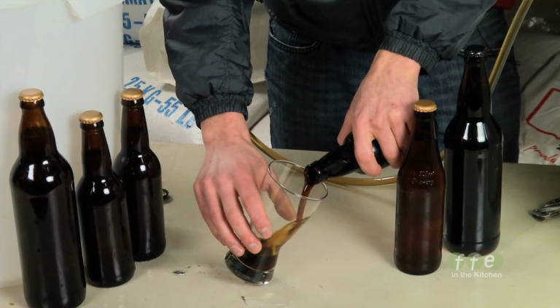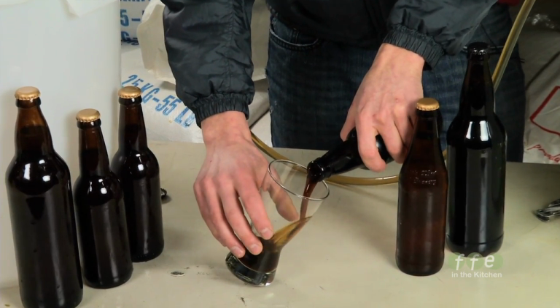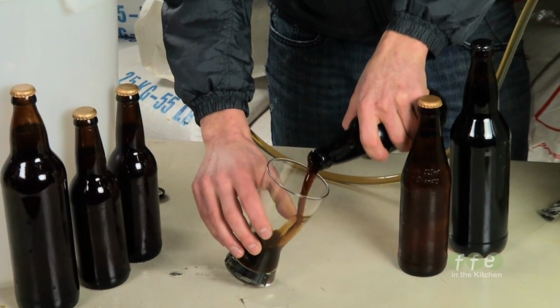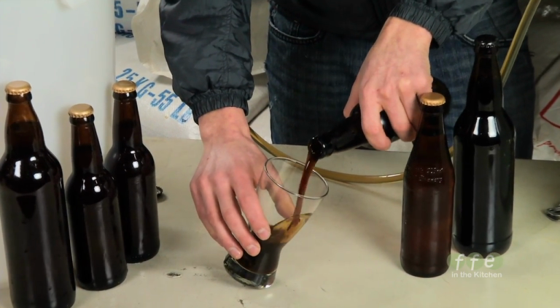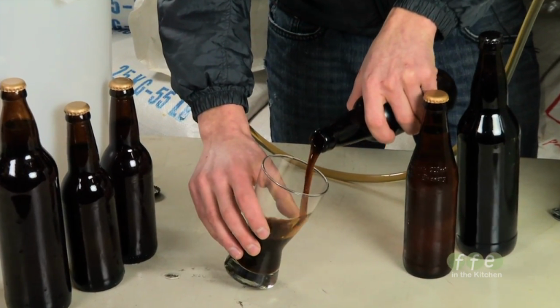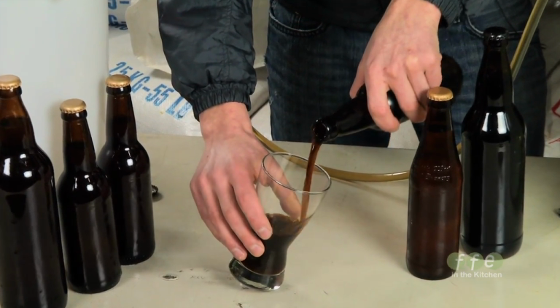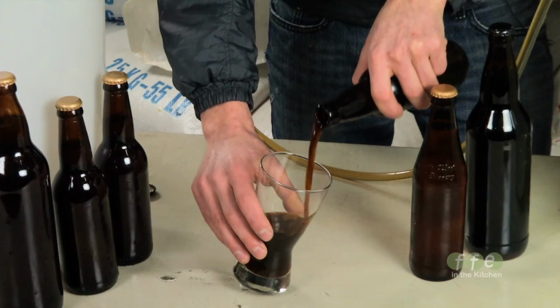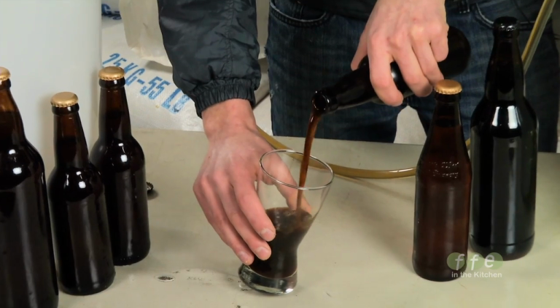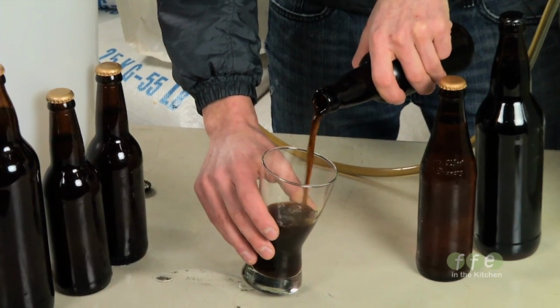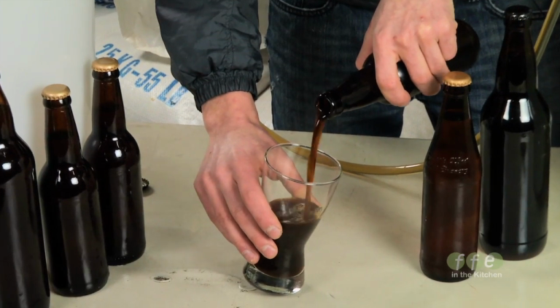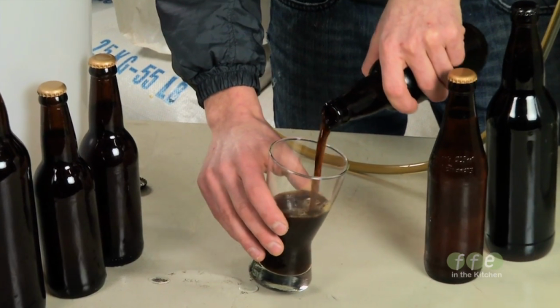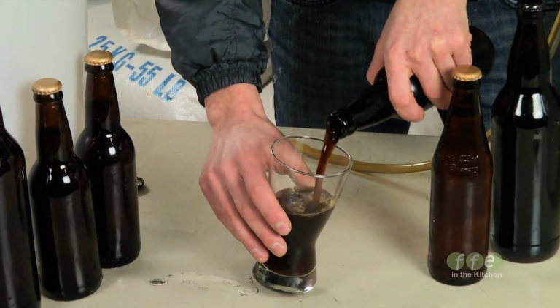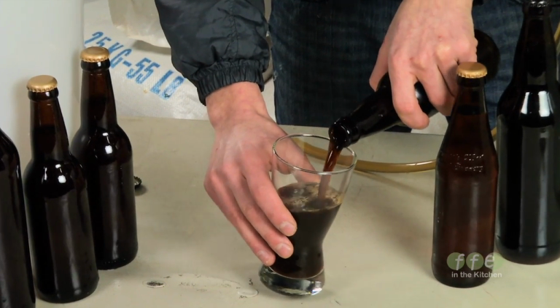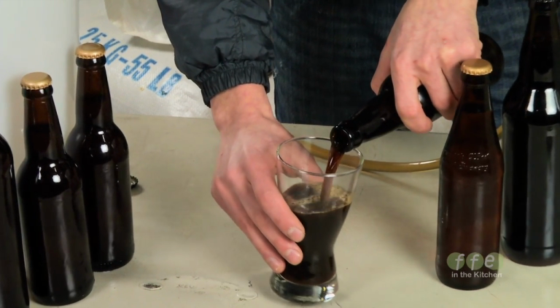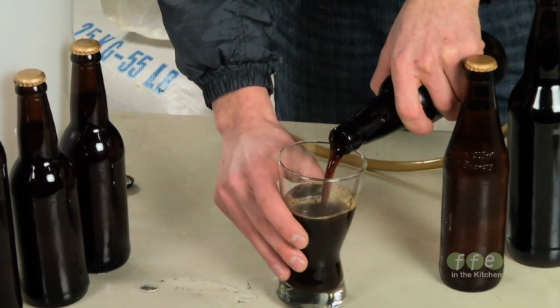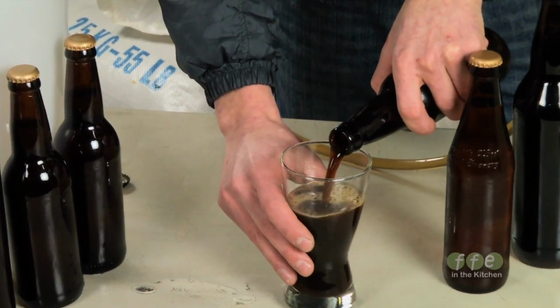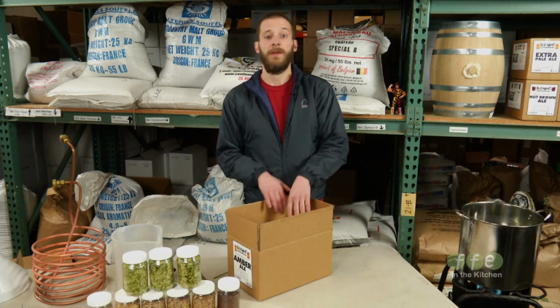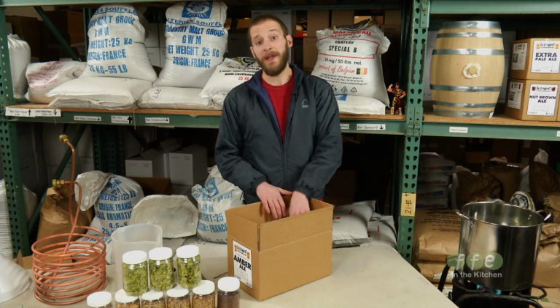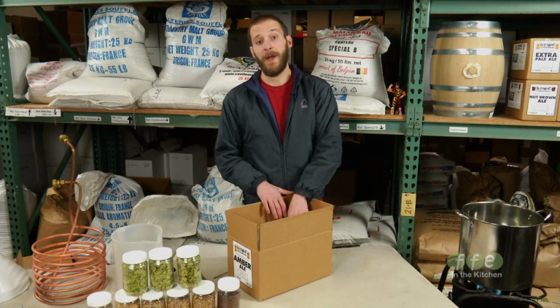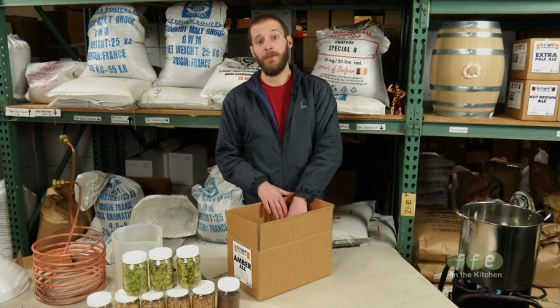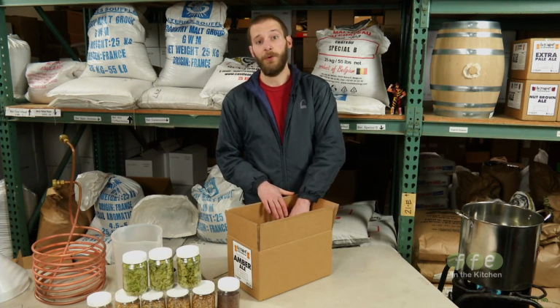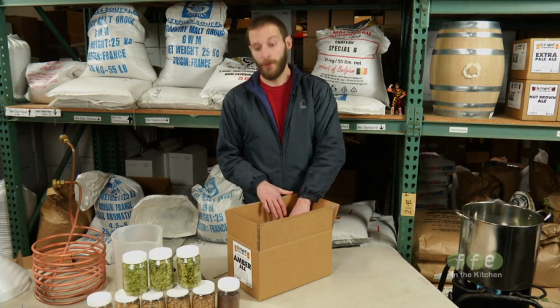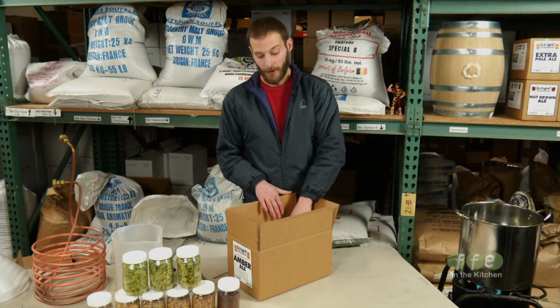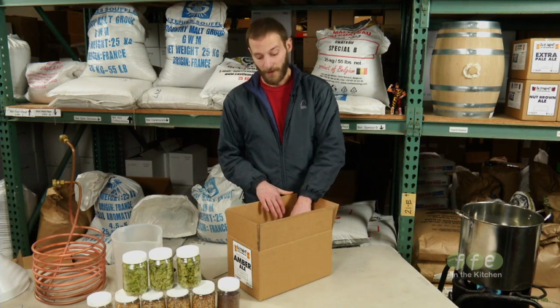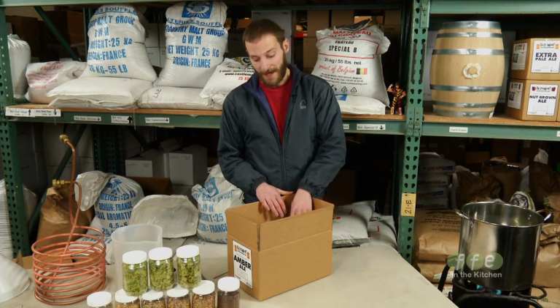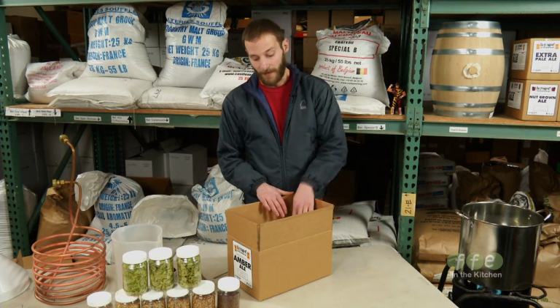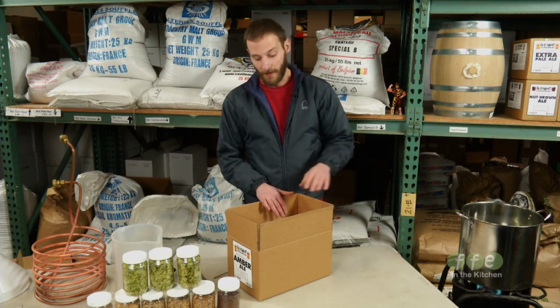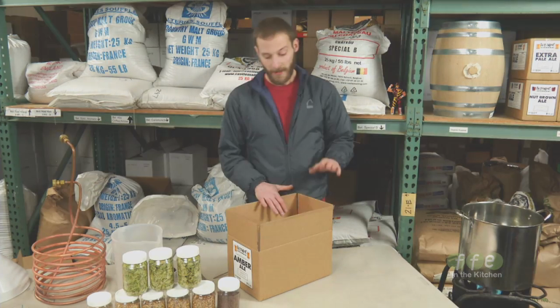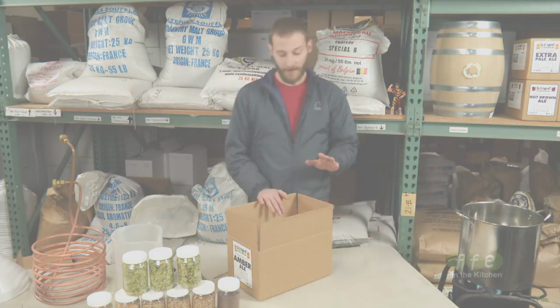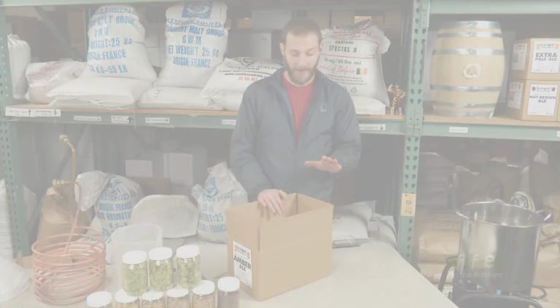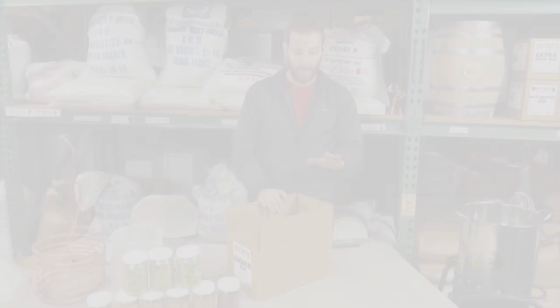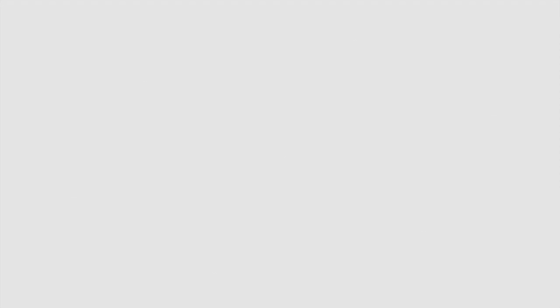If you've never done this before, we're going to show you the easy way to do it at home. The best way to brew your first batch of beer is to pick up...